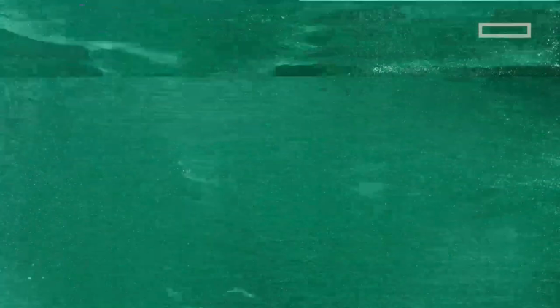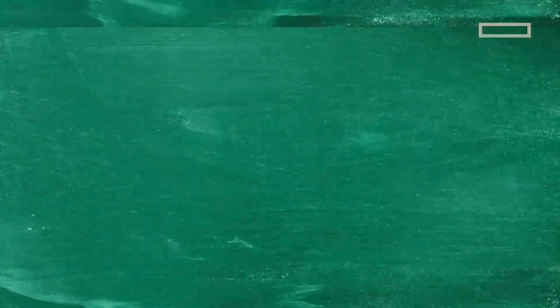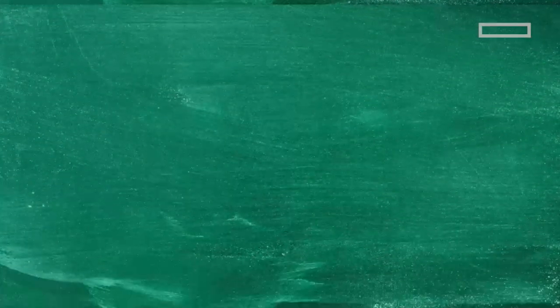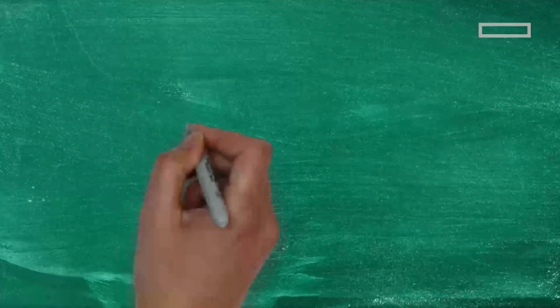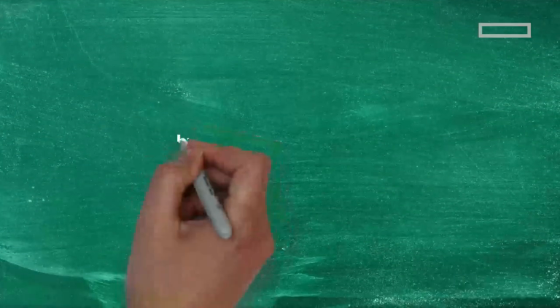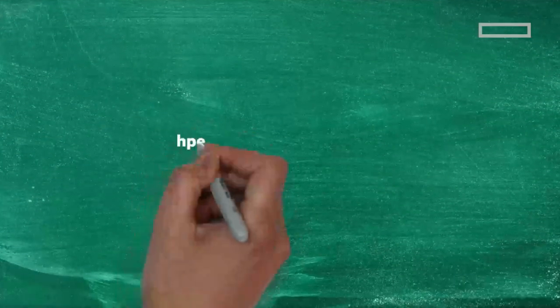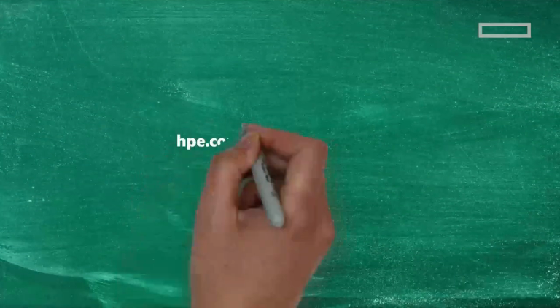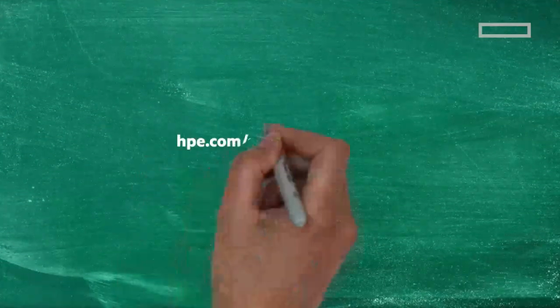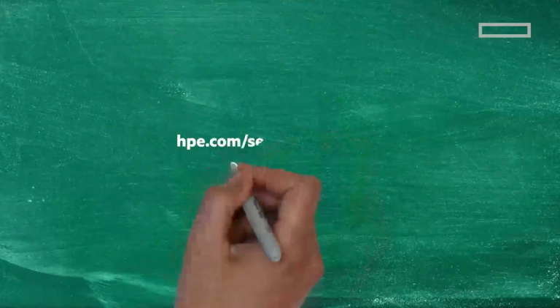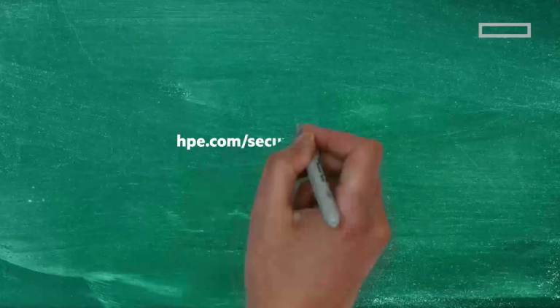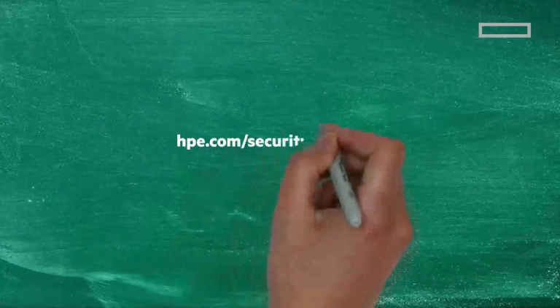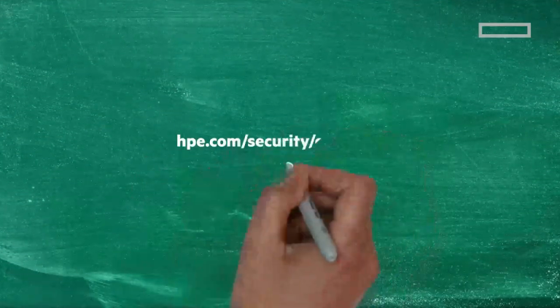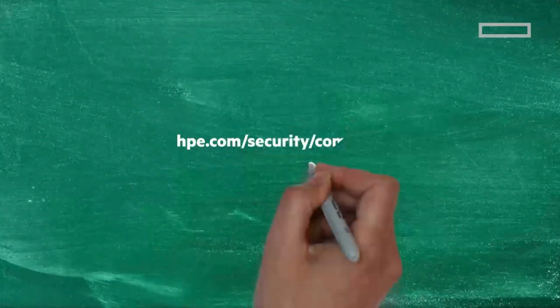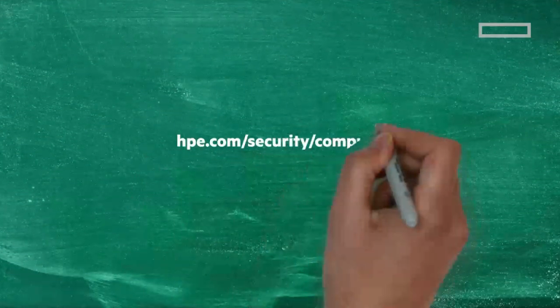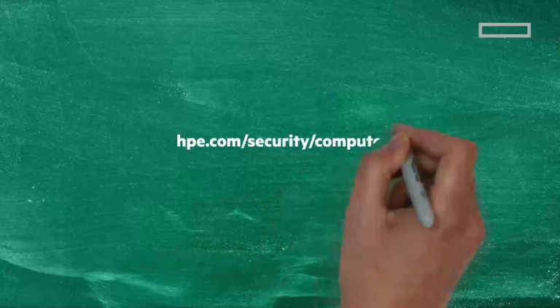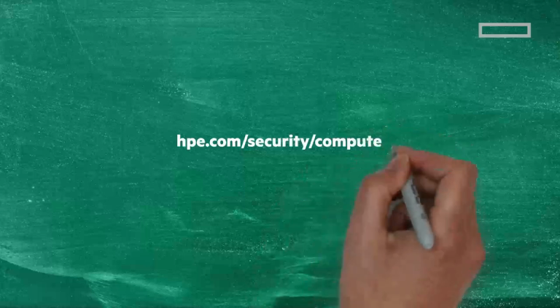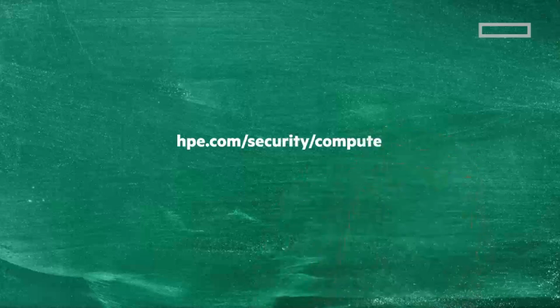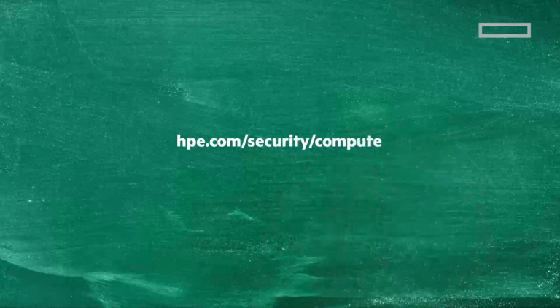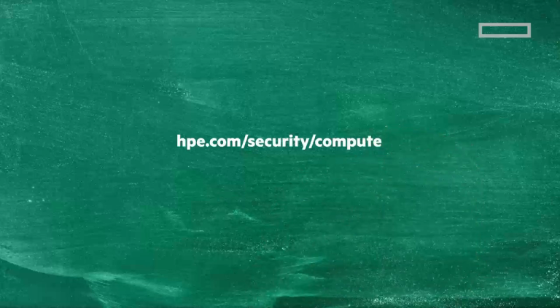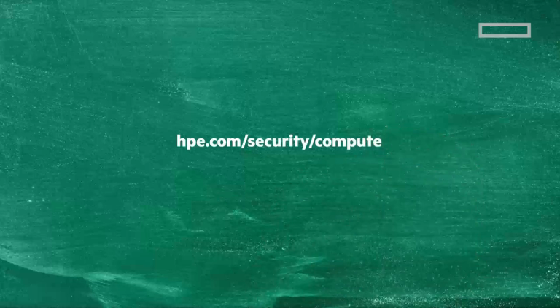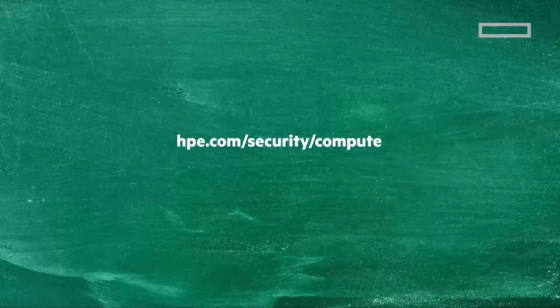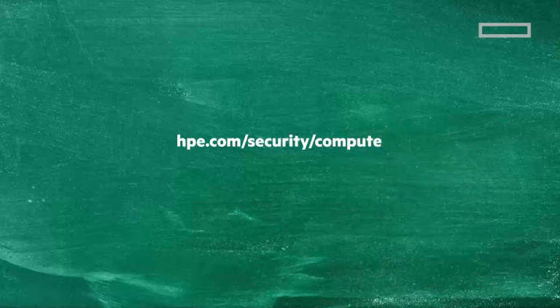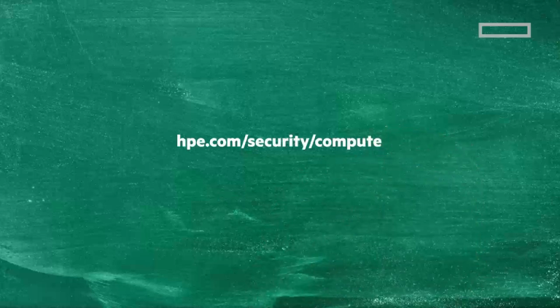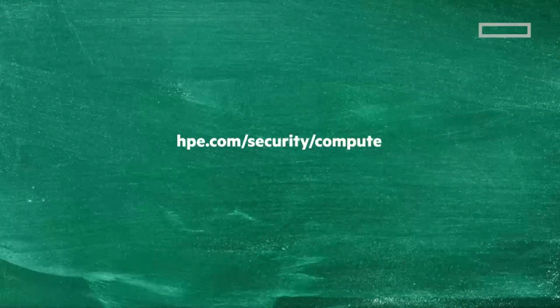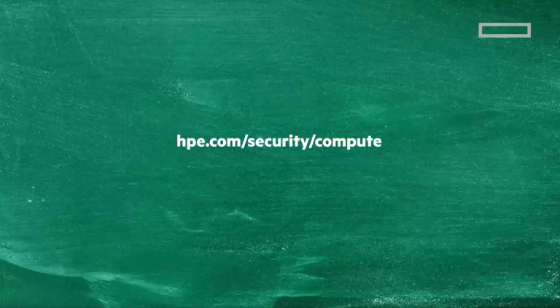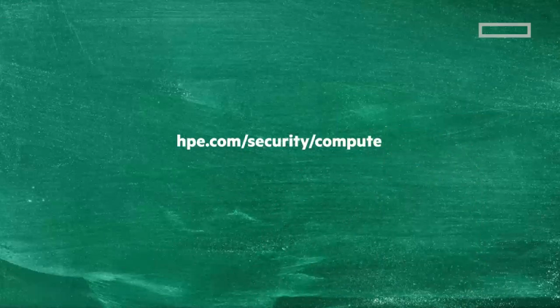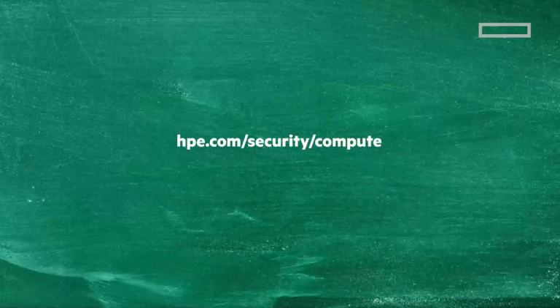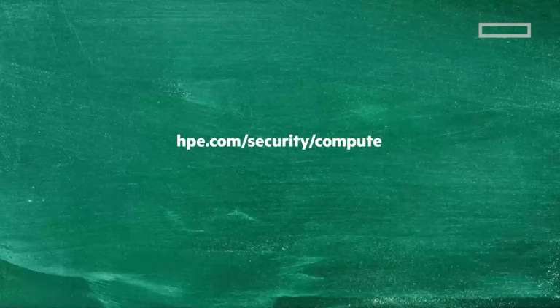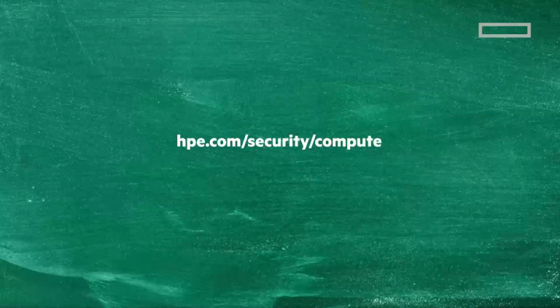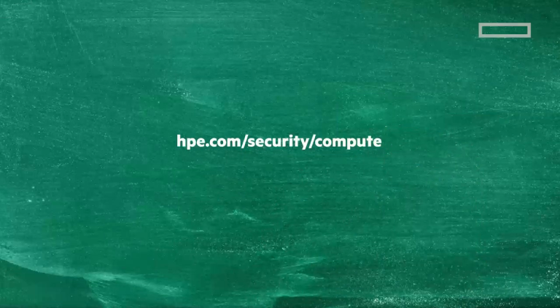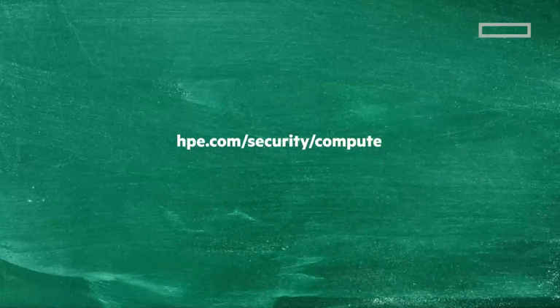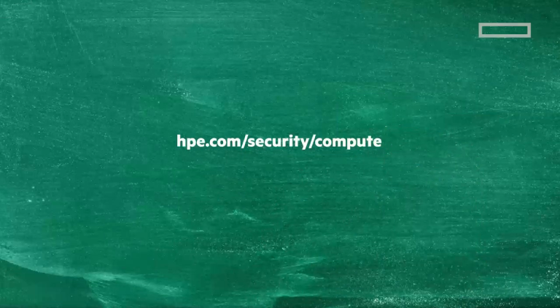To learn more about HPE ProLiant security, go to hpe.com/security/compute. See you!